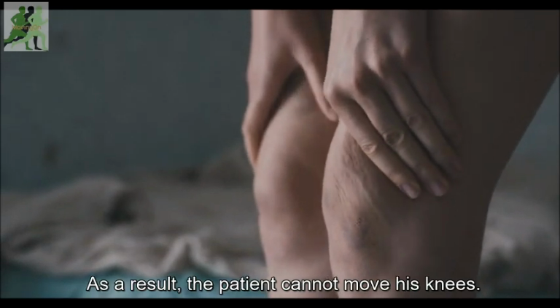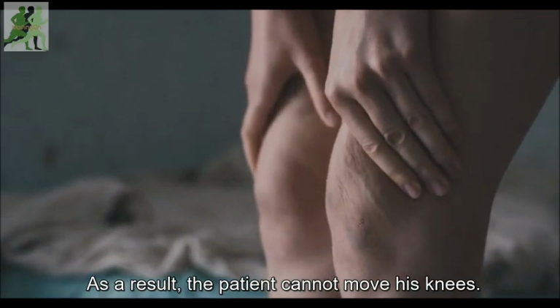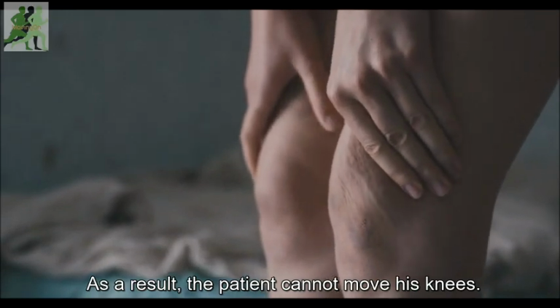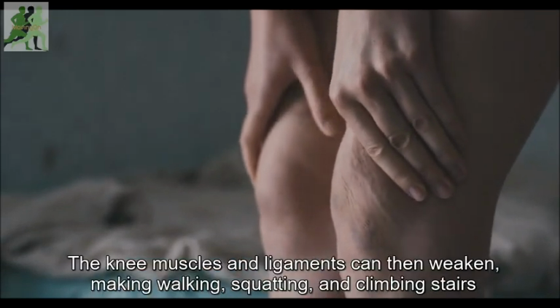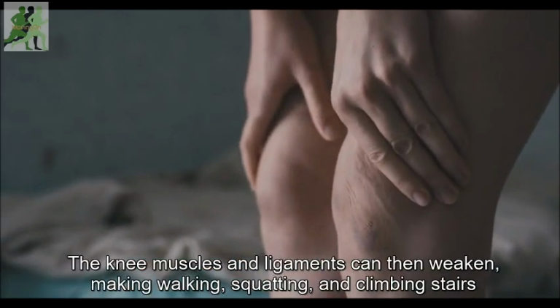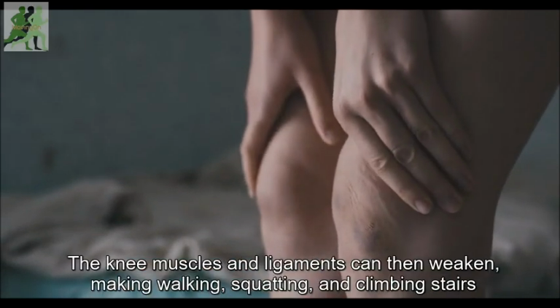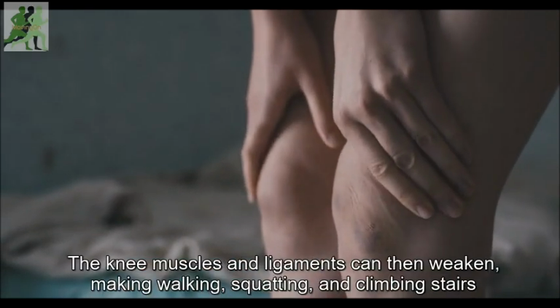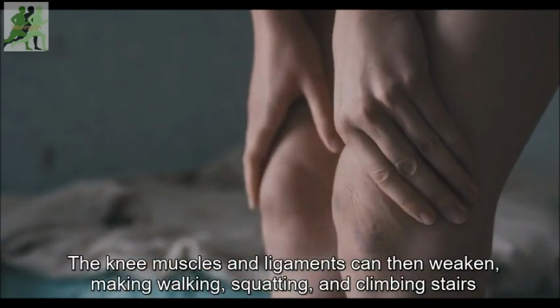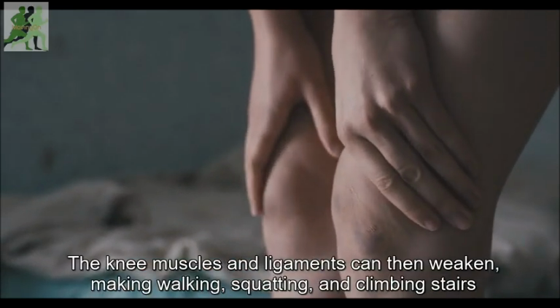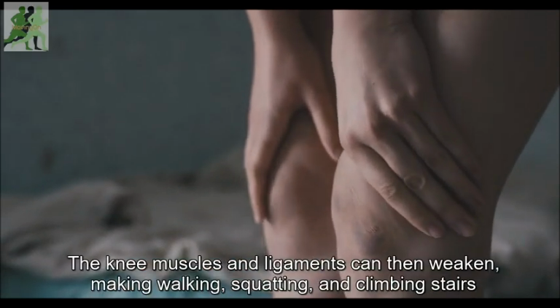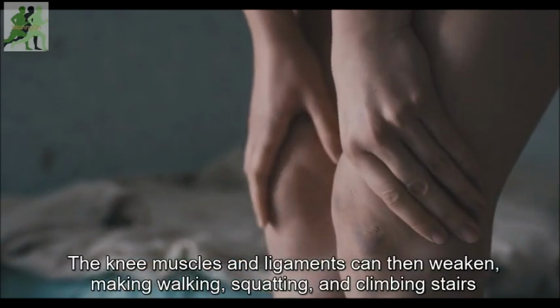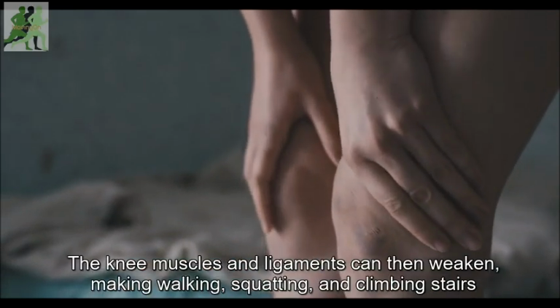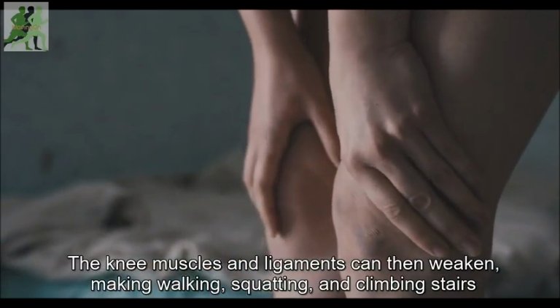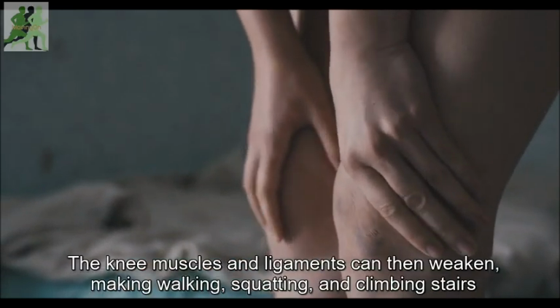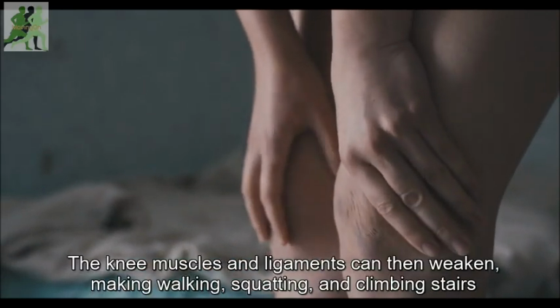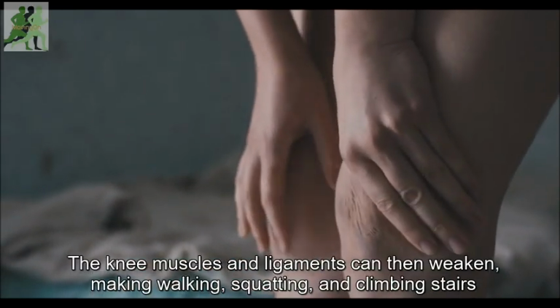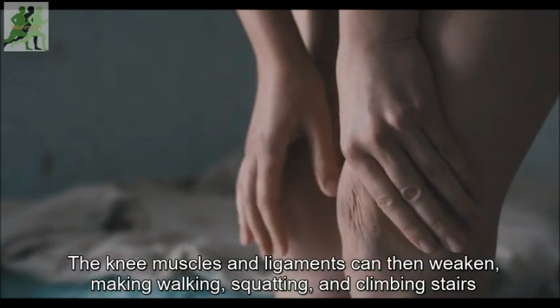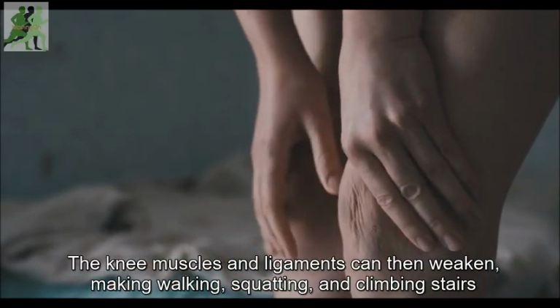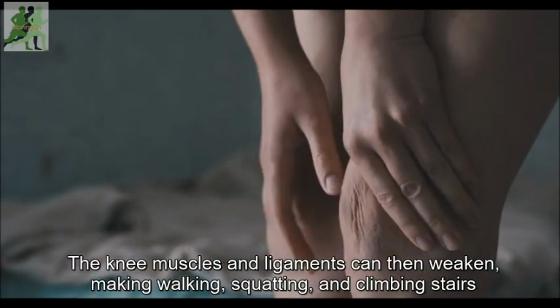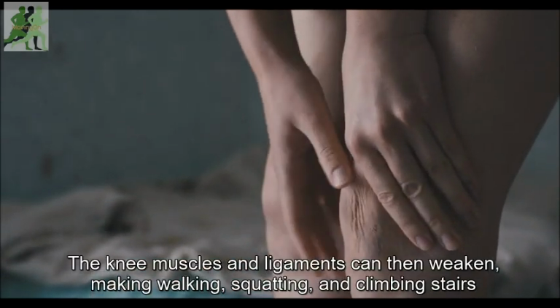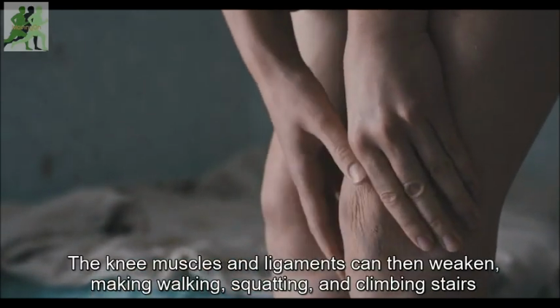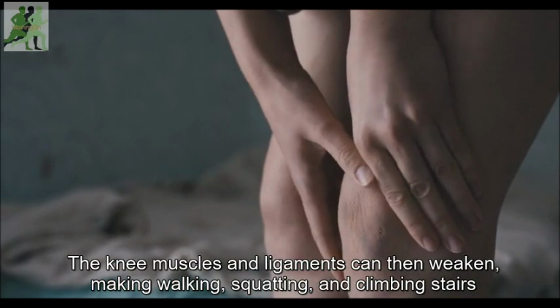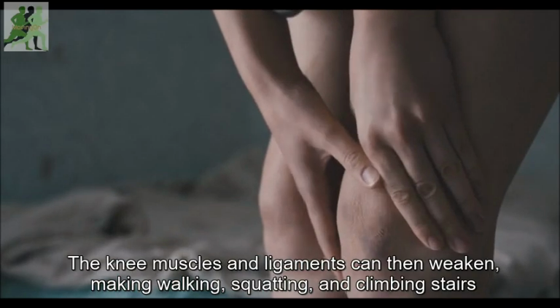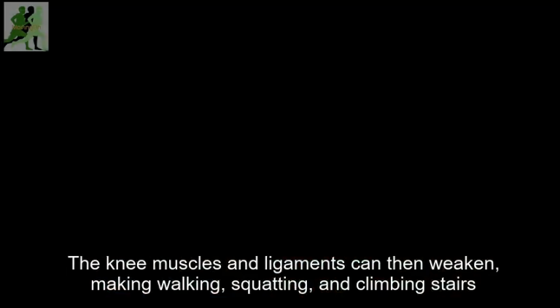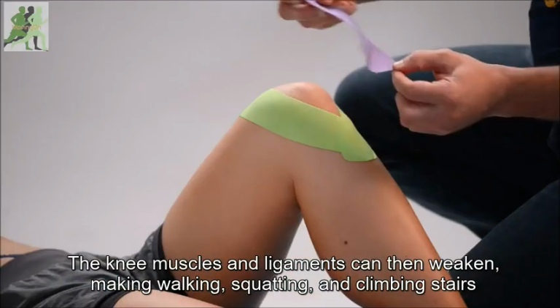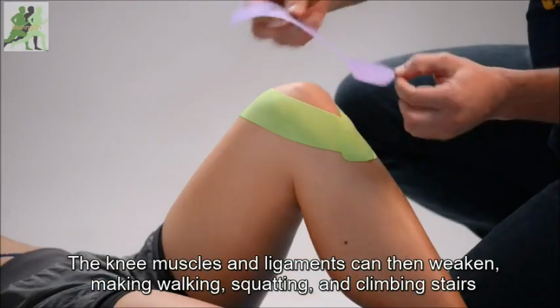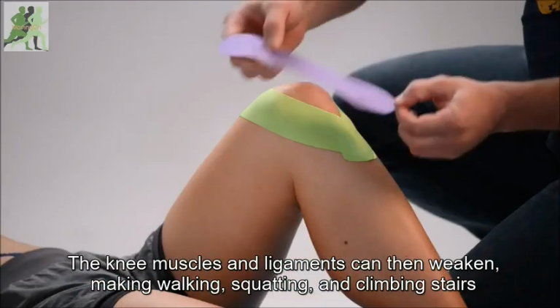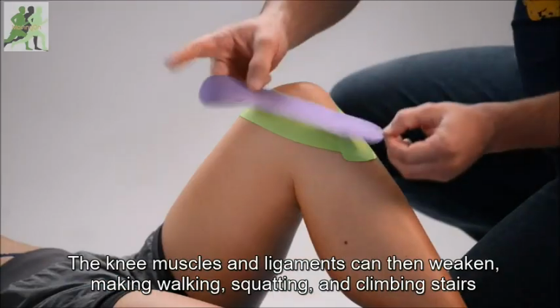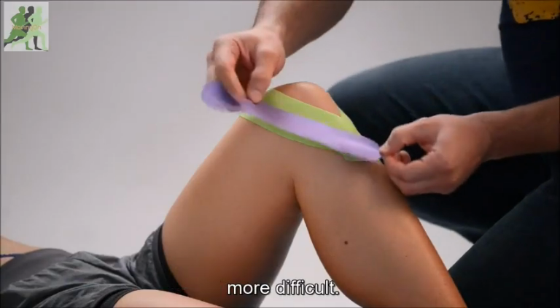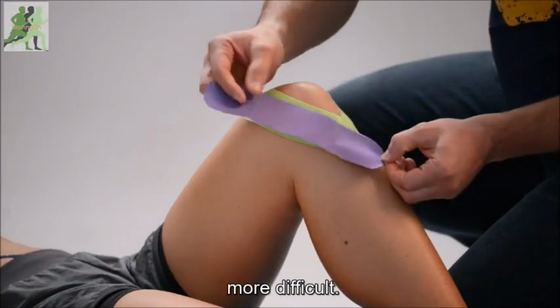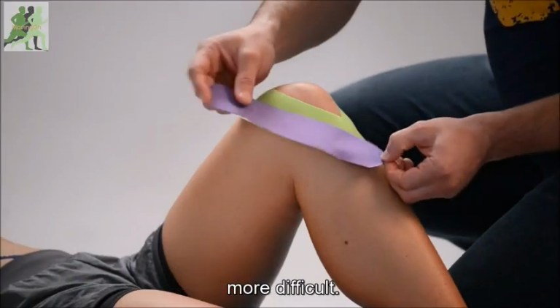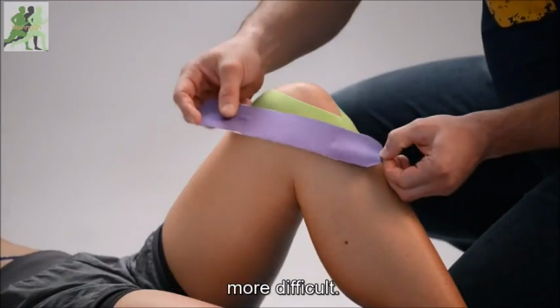The knee muscles and ligaments can then weaken, making walking, squatting, and climbing stairs more difficult.